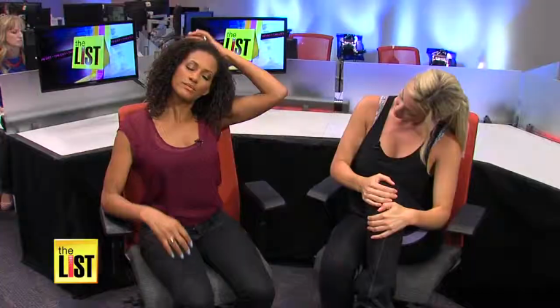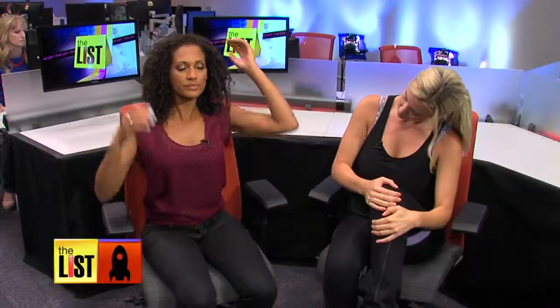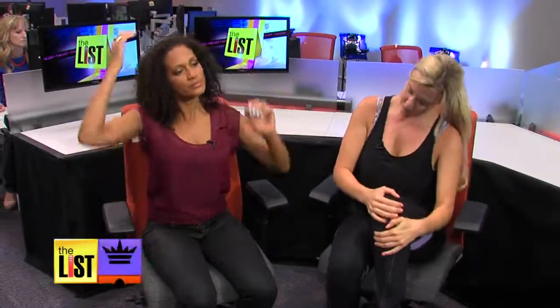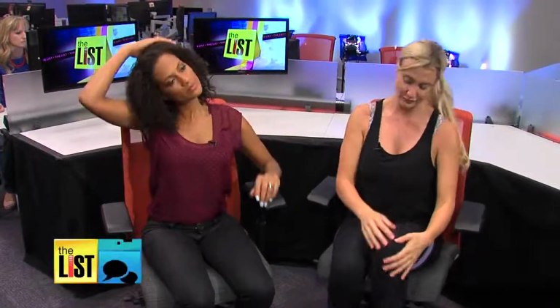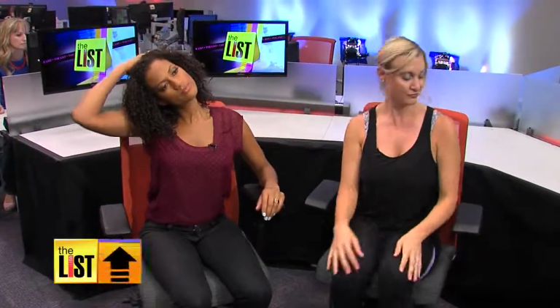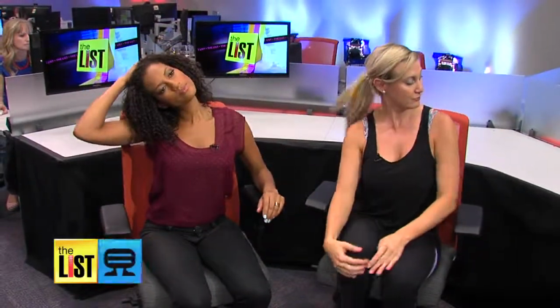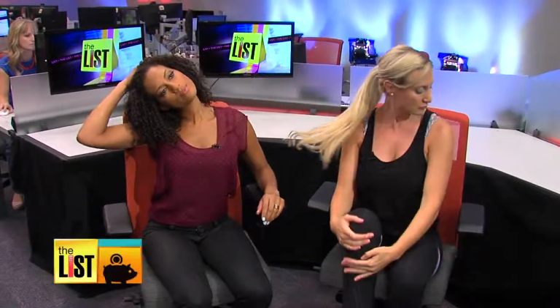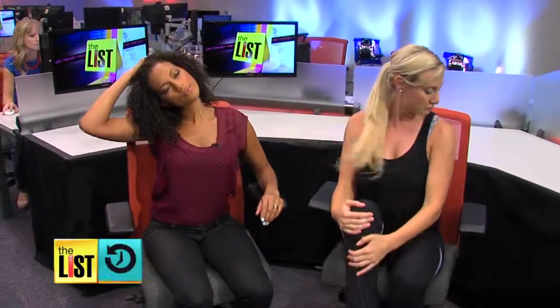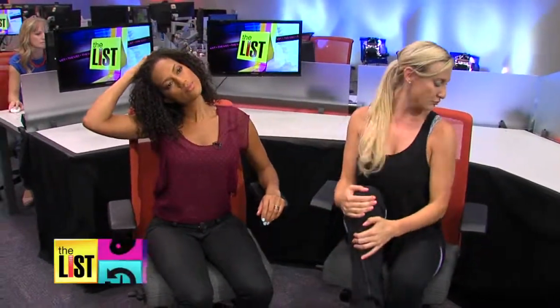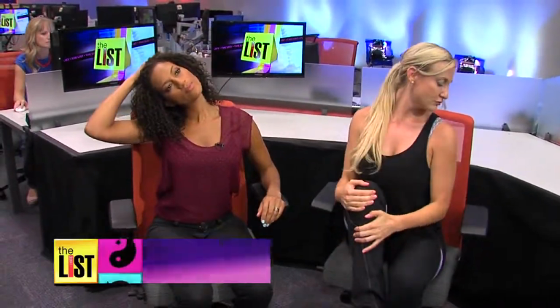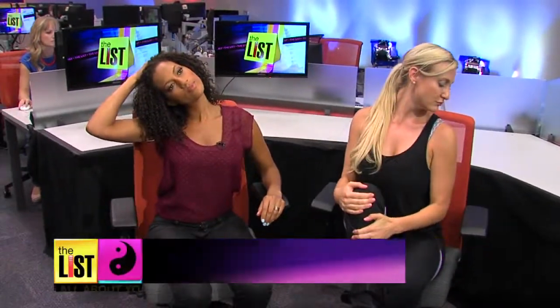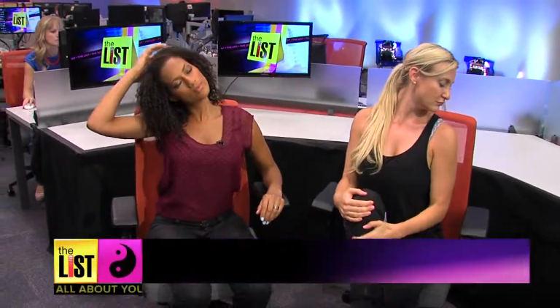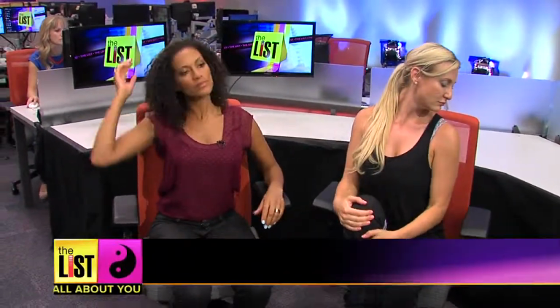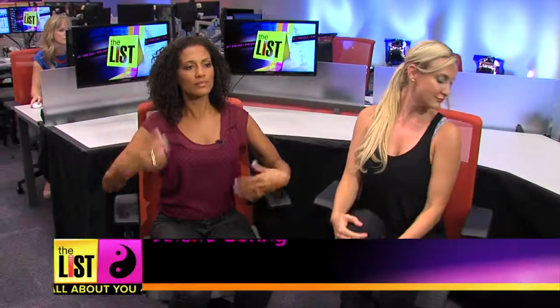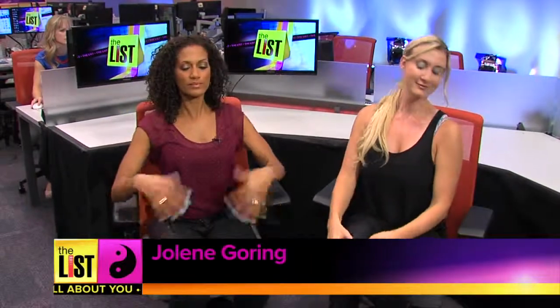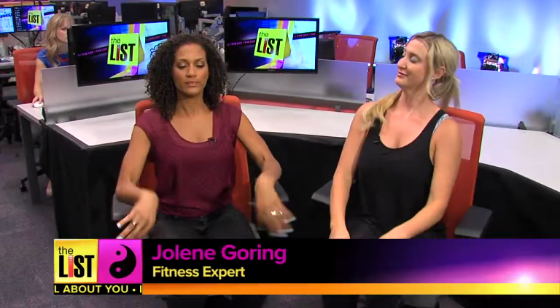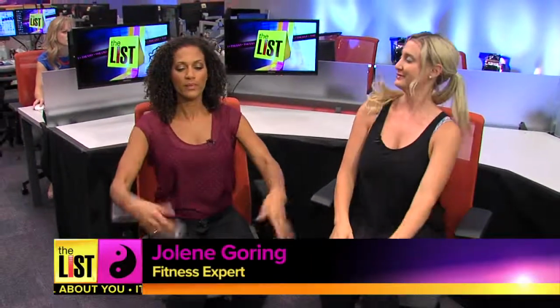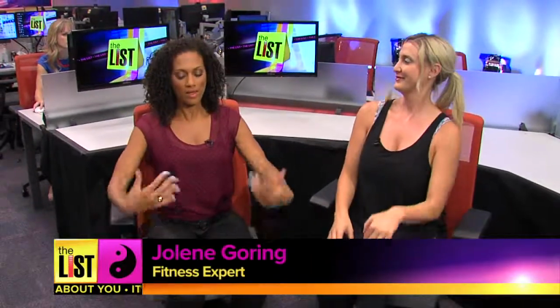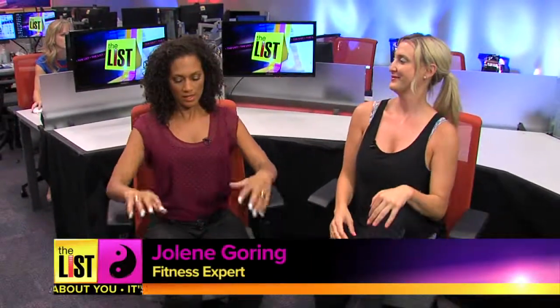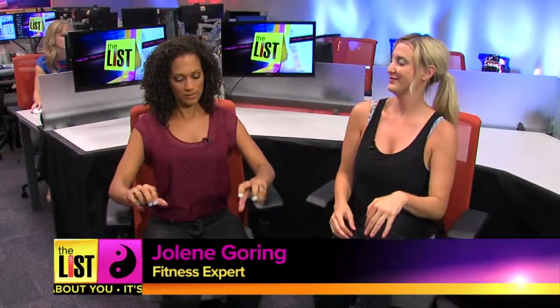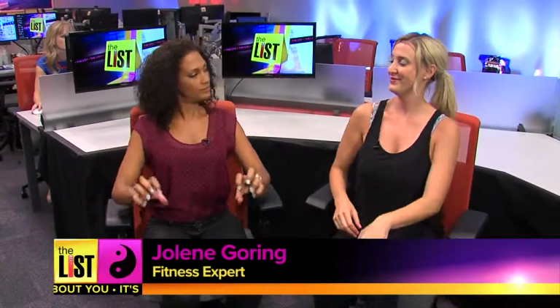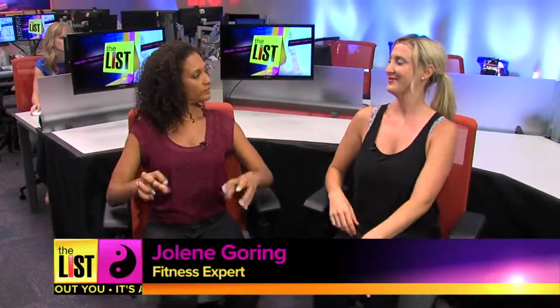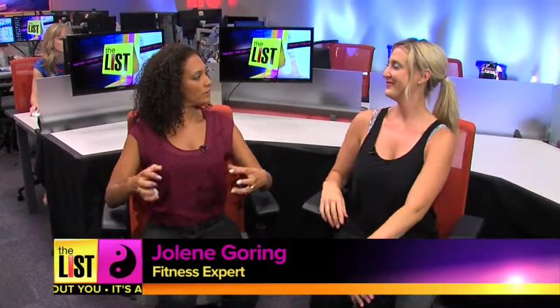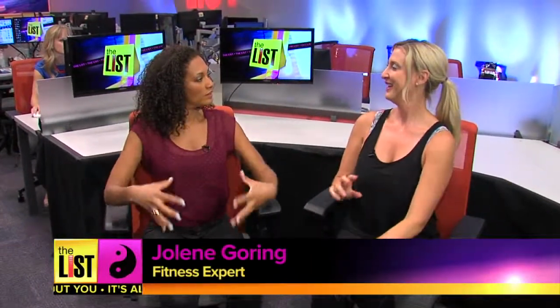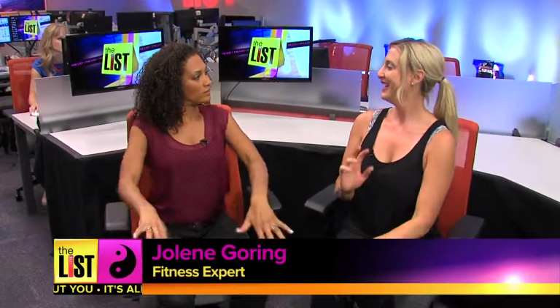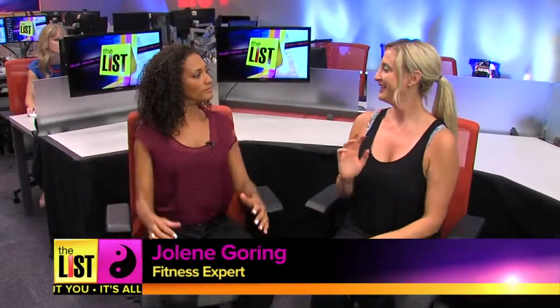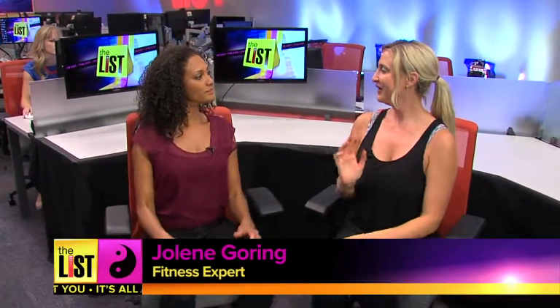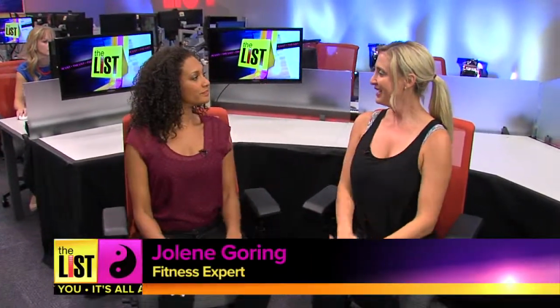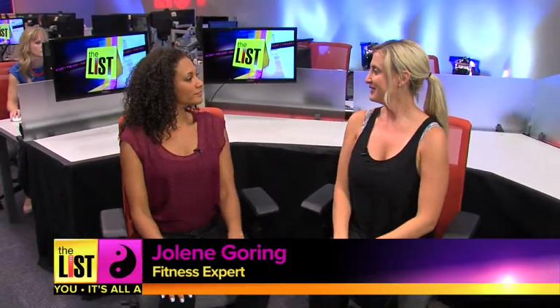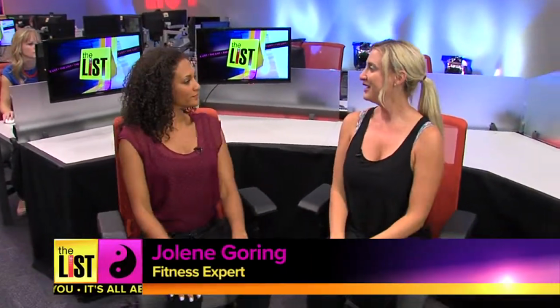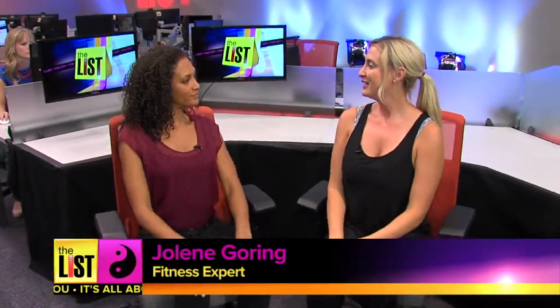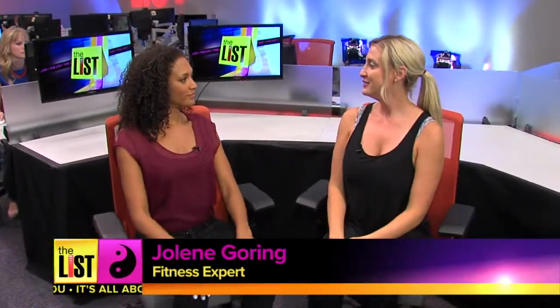After a little warm up, fitness expert Jolene Goring showed me her list of deskercises you can do too.